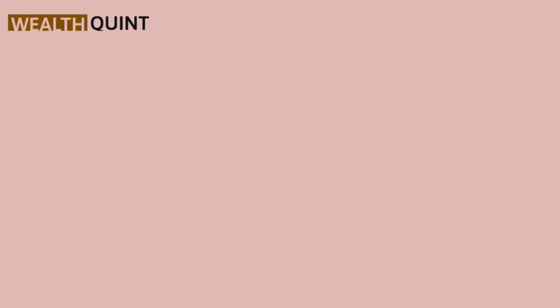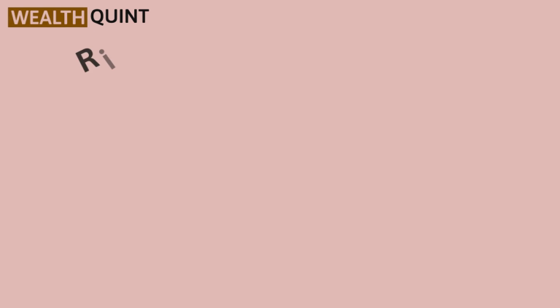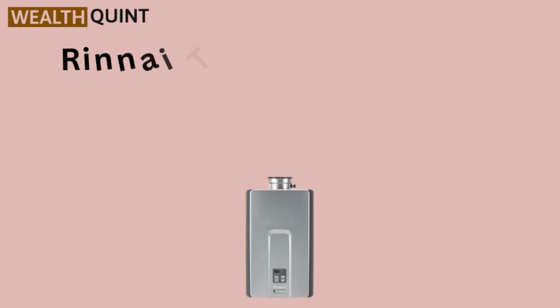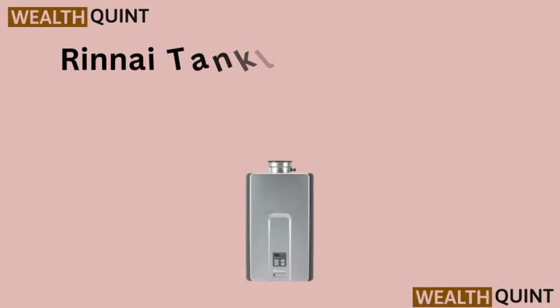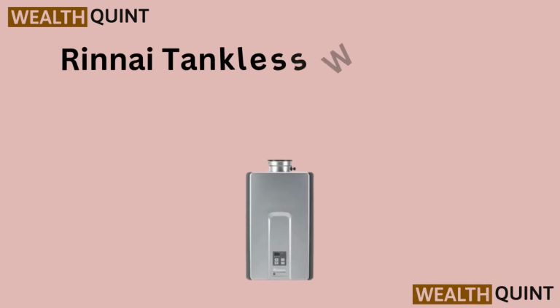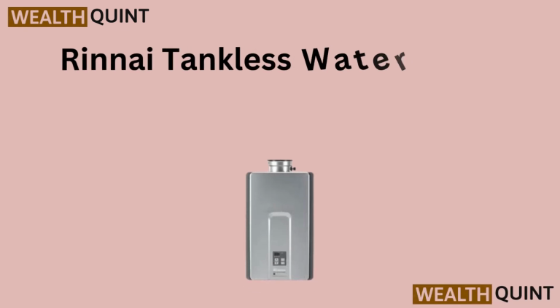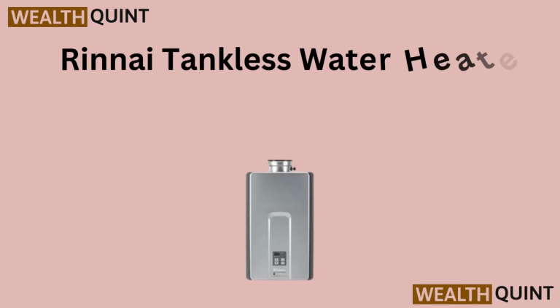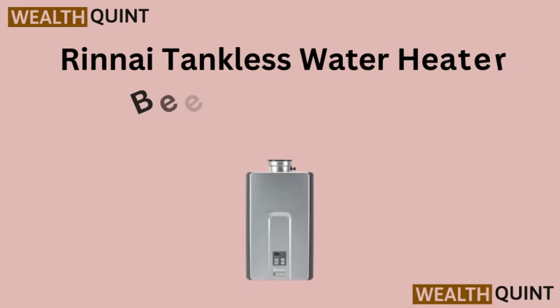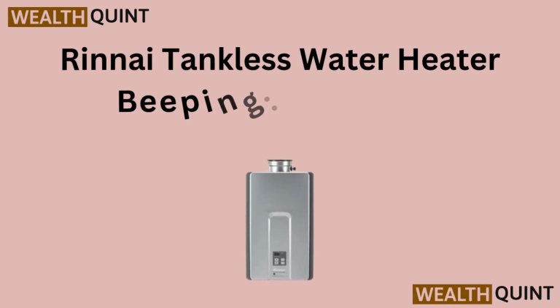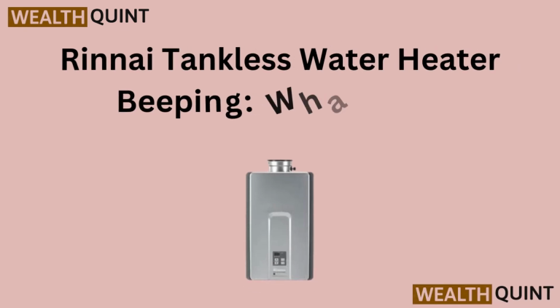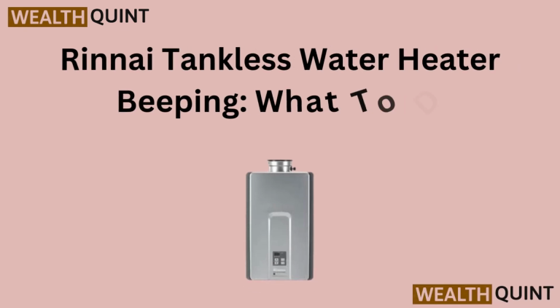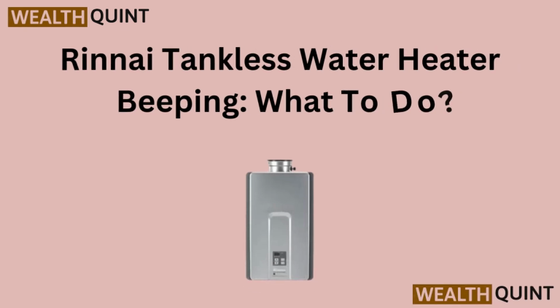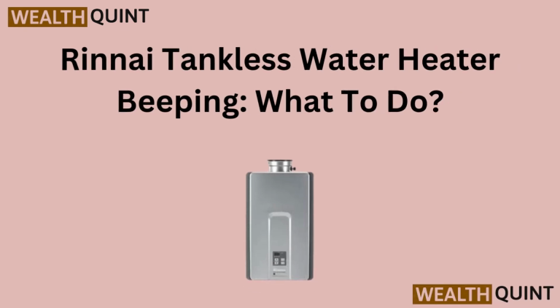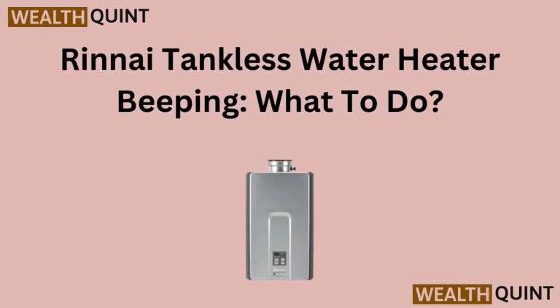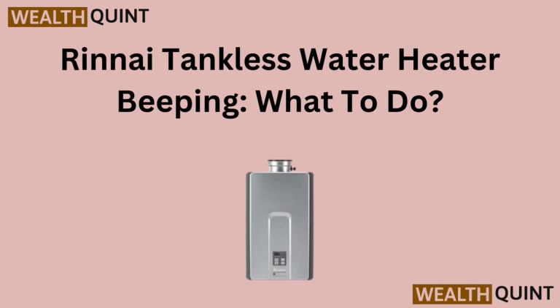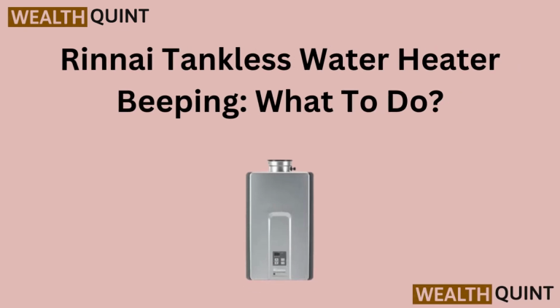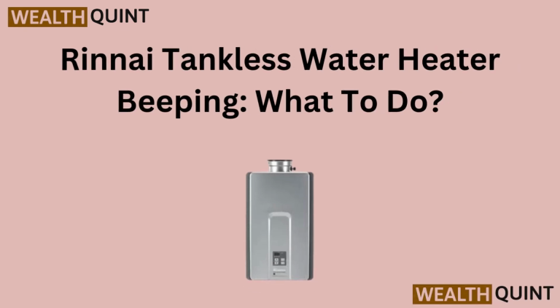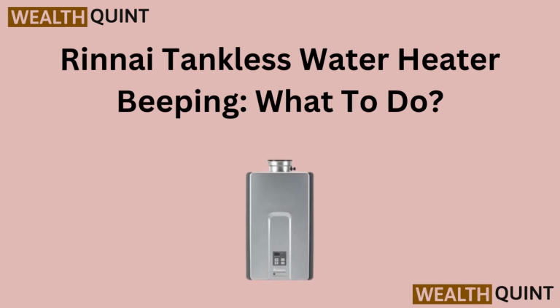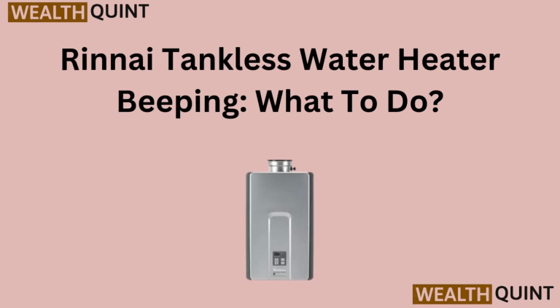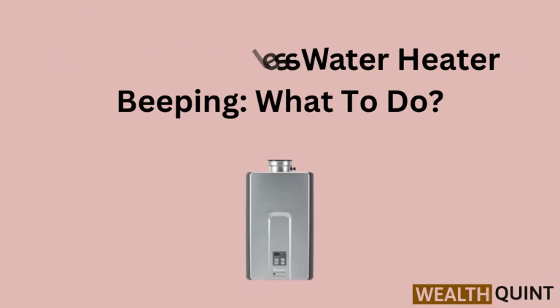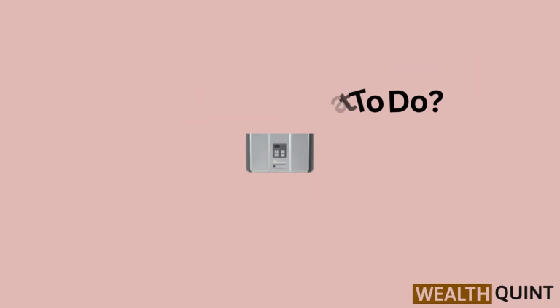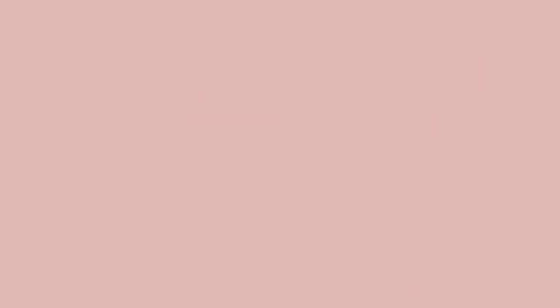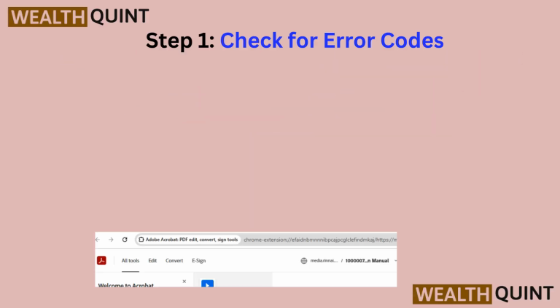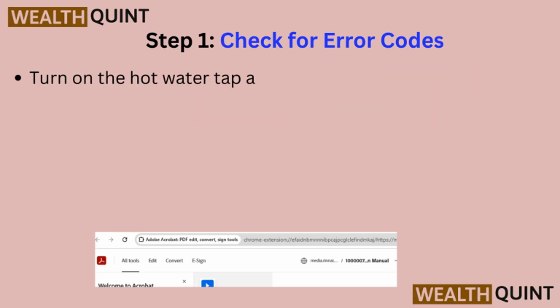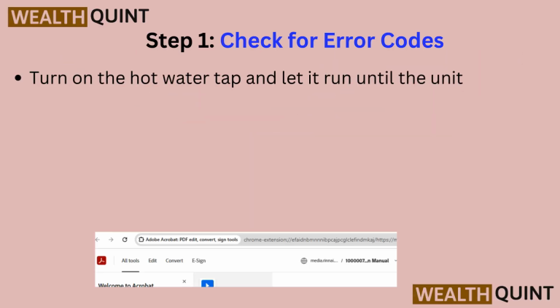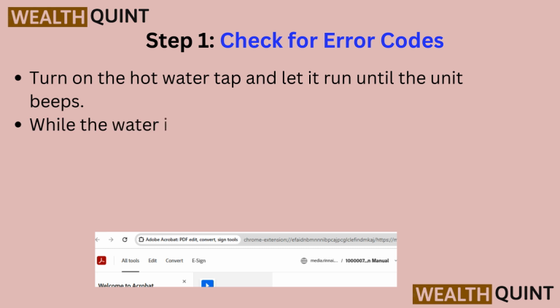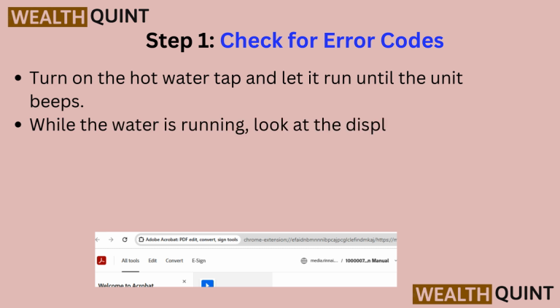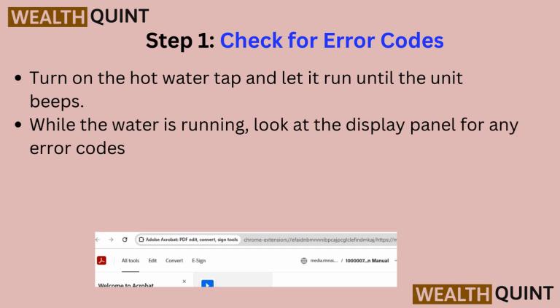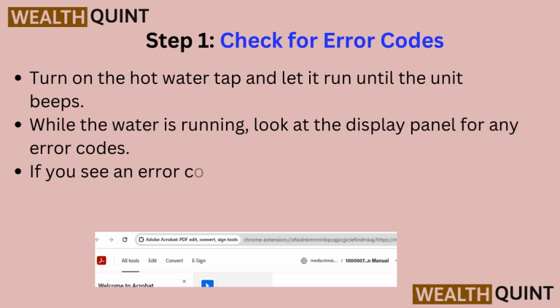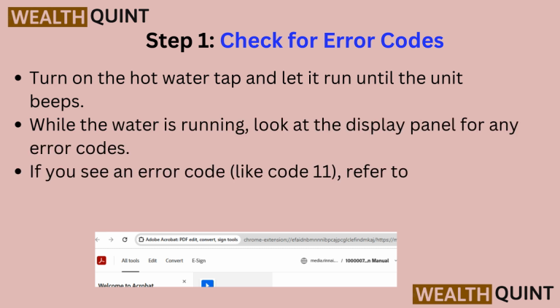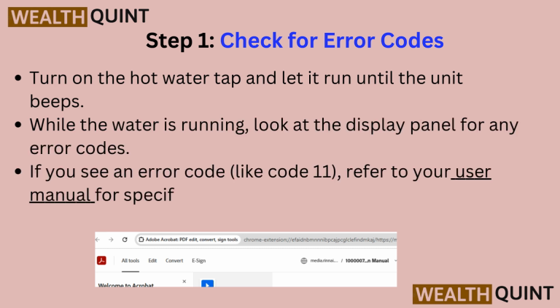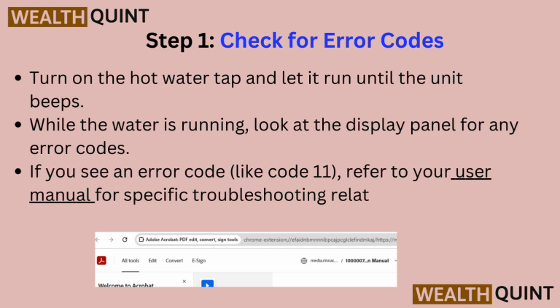Hello friends, today I am talking about Rinnai tankless water heater beeping and what to do. Step 1: Check for error codes.